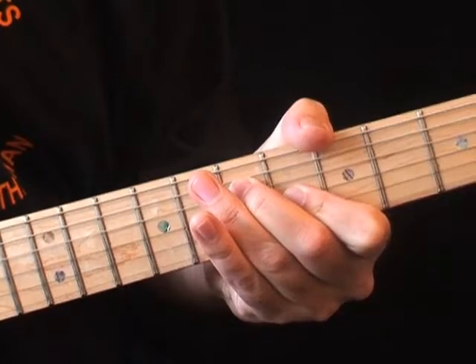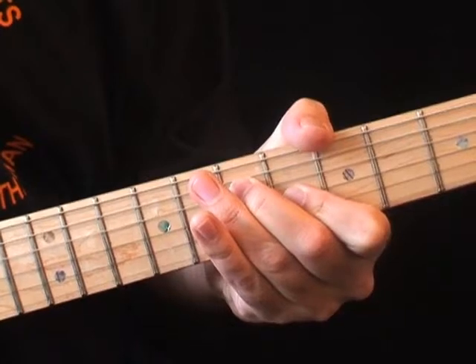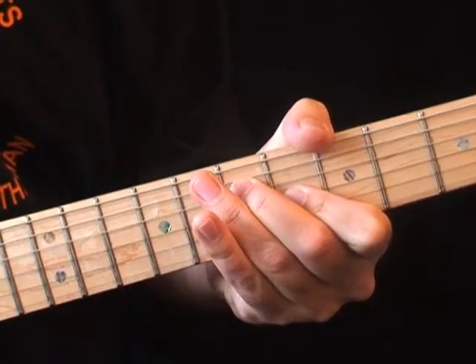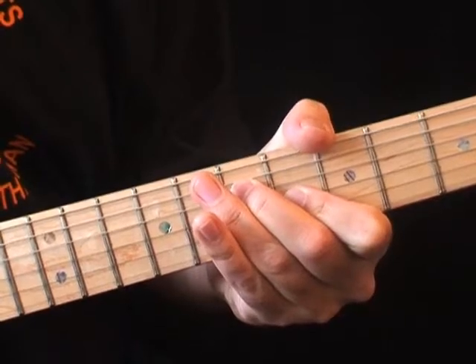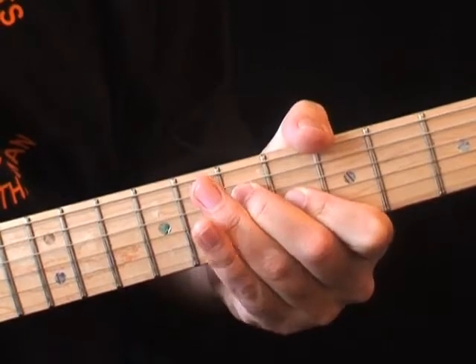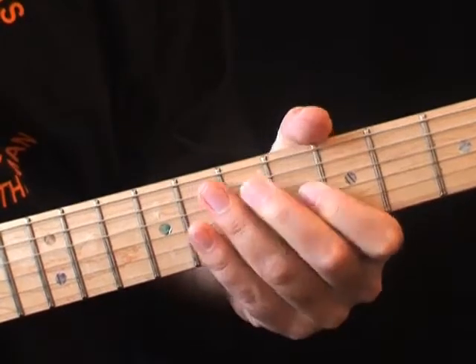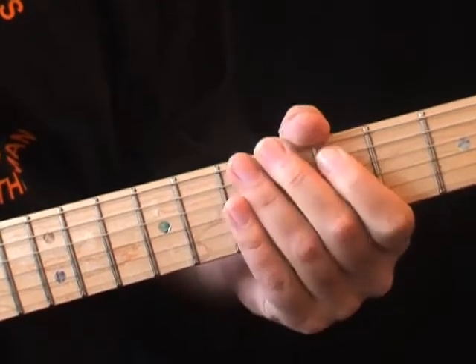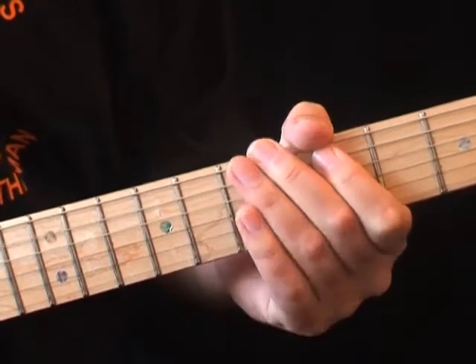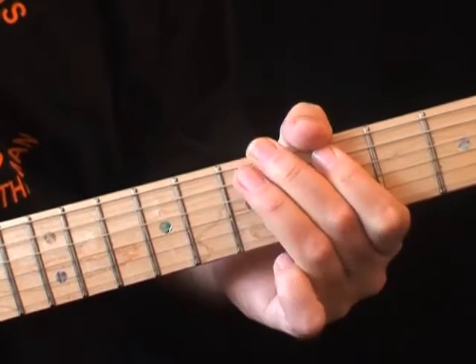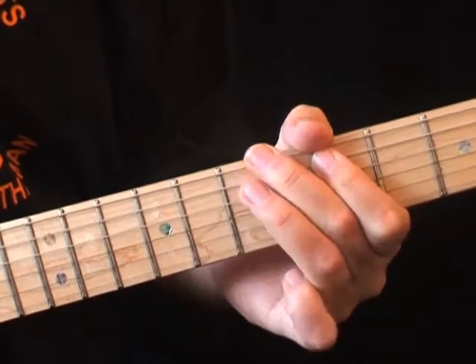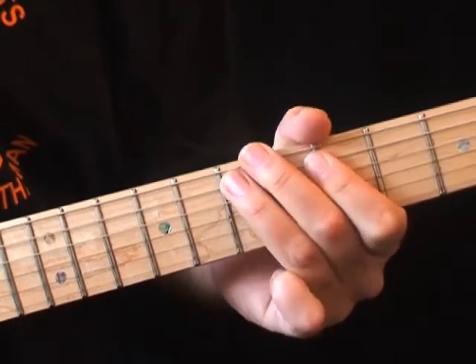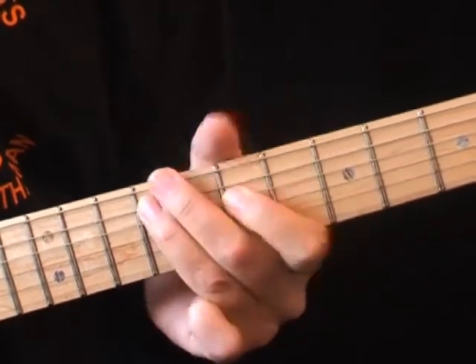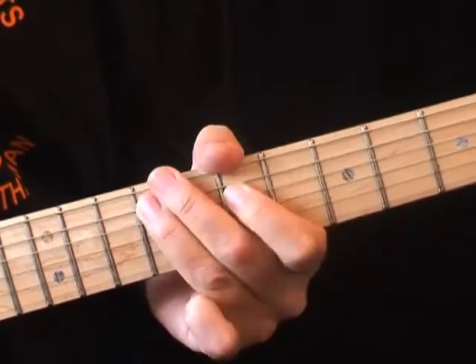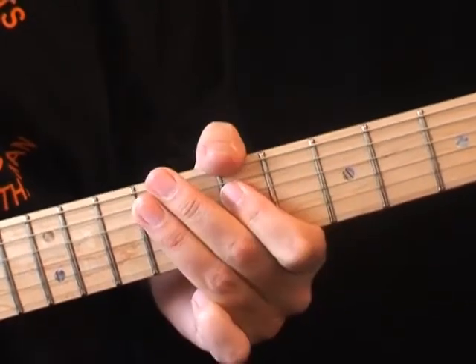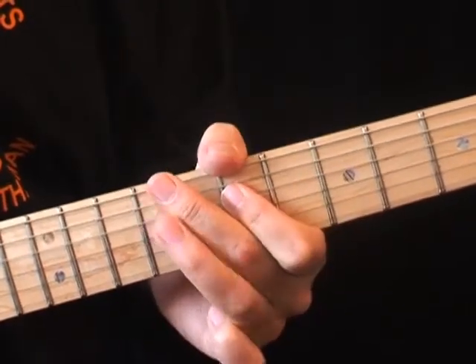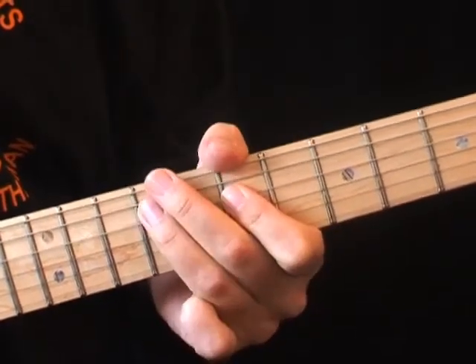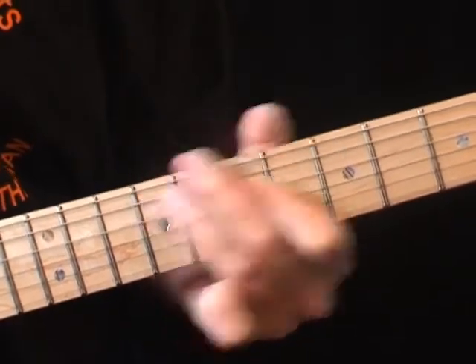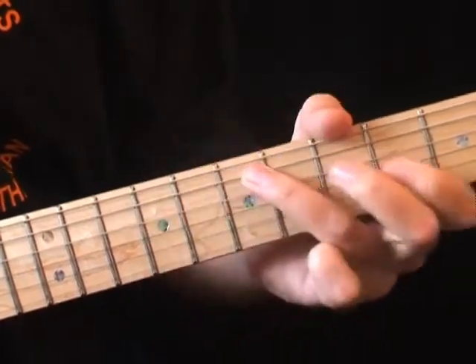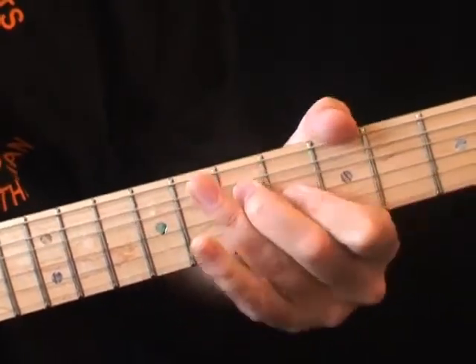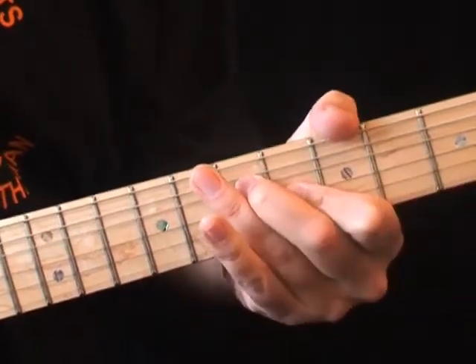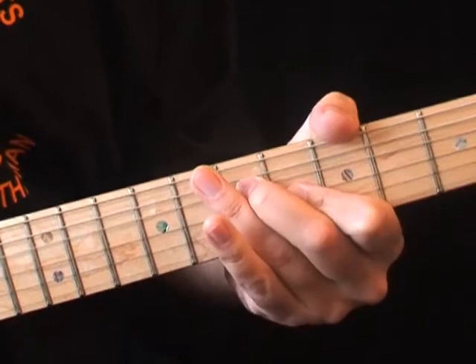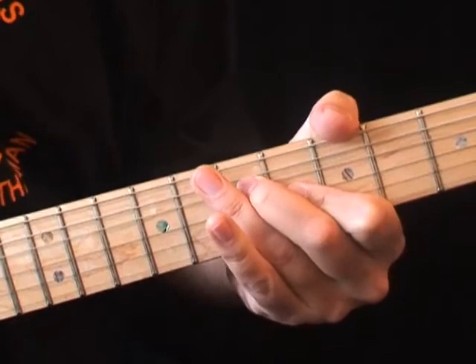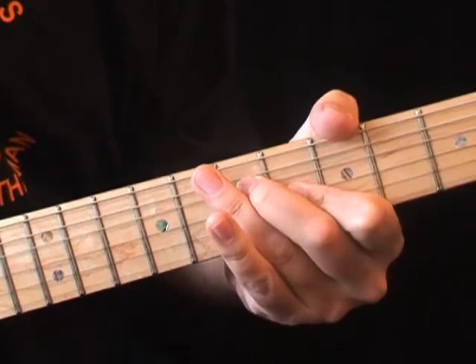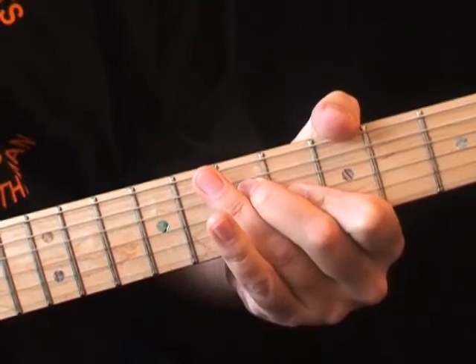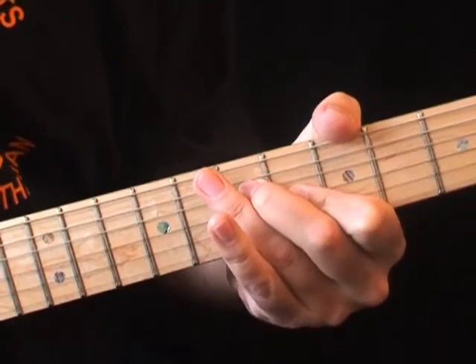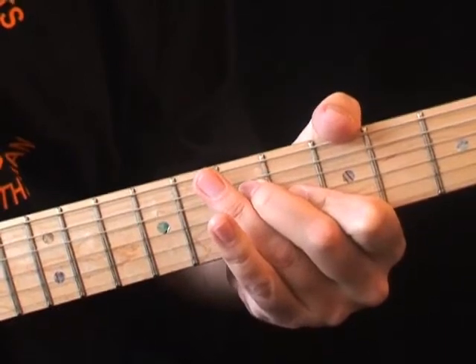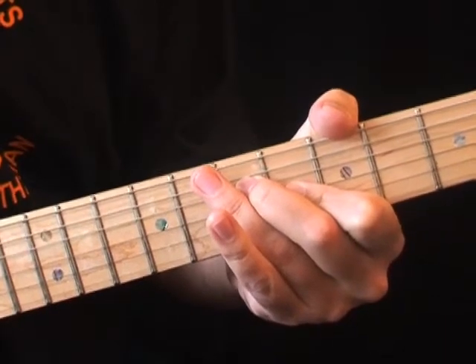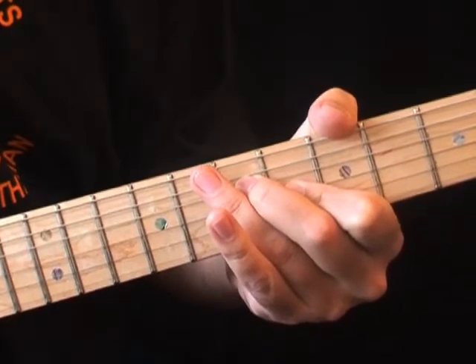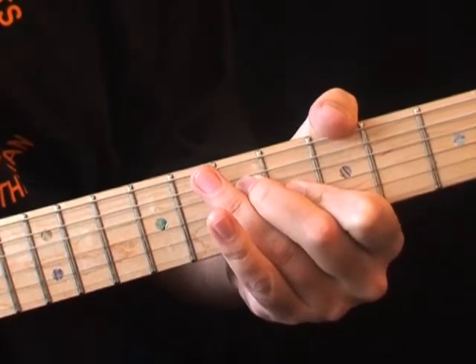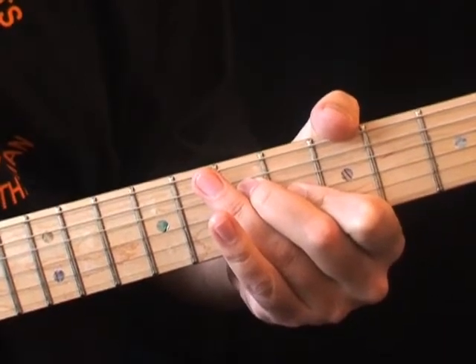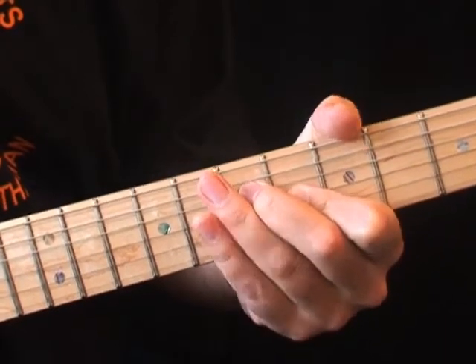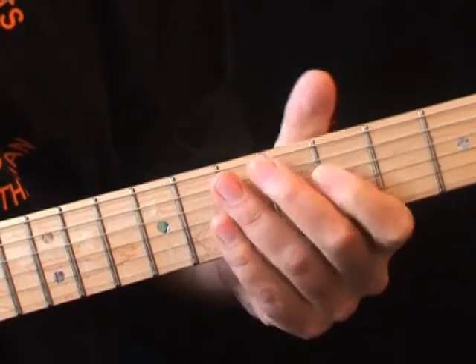Here's the whole riff so far. And a bit quicker.